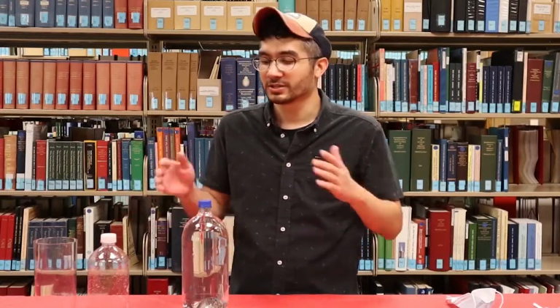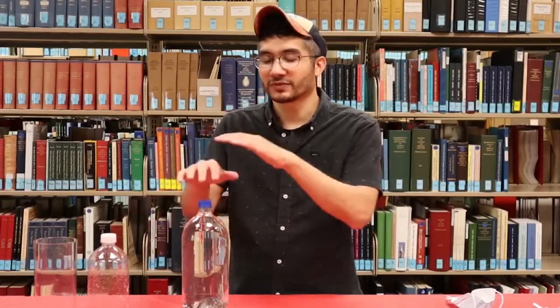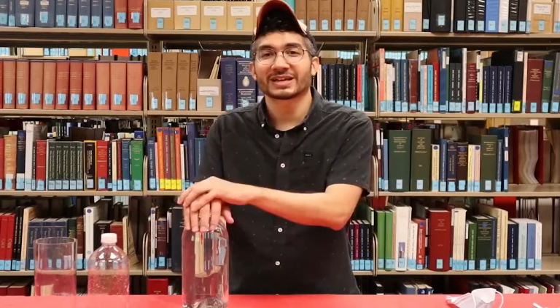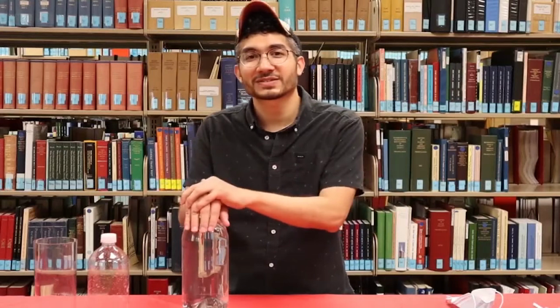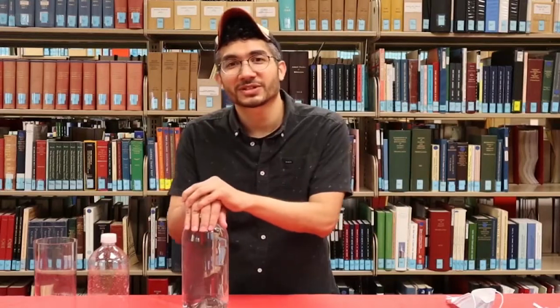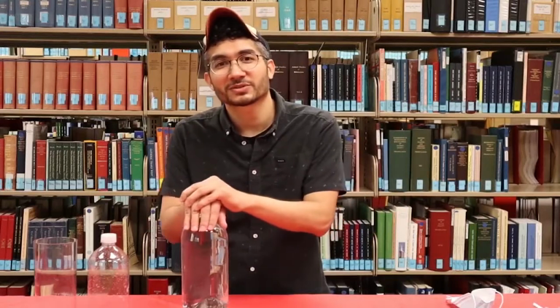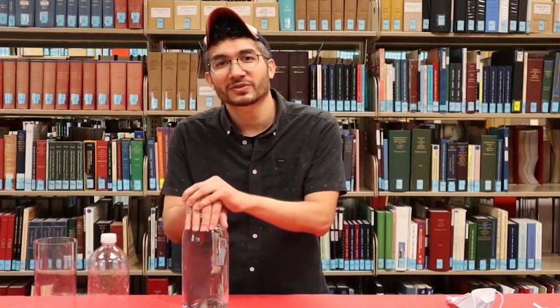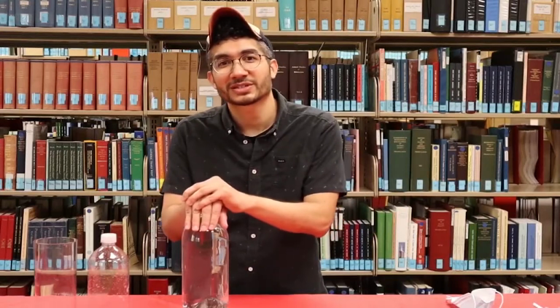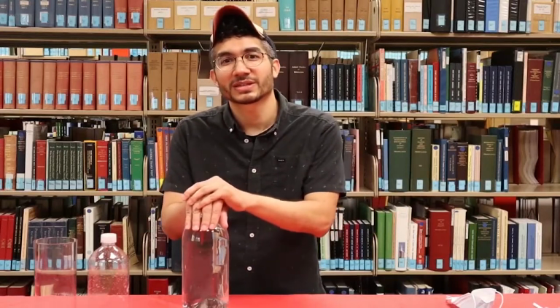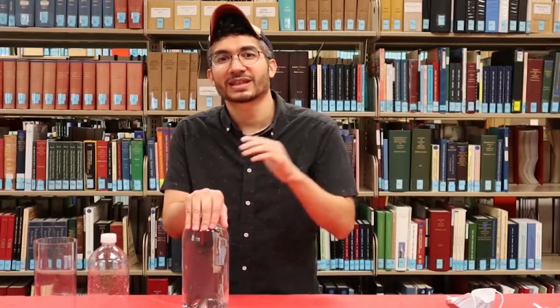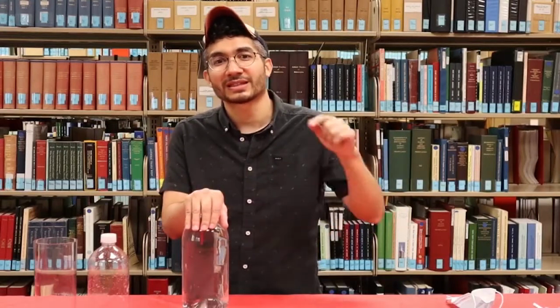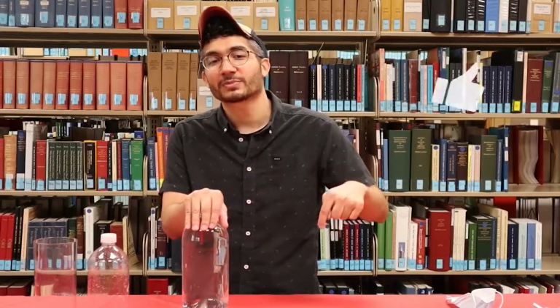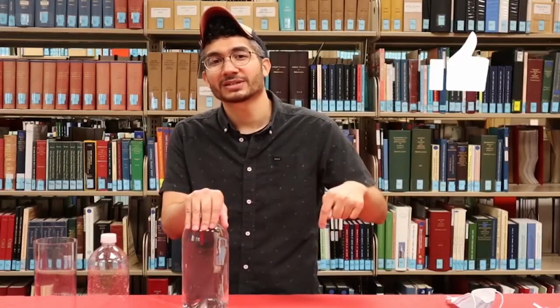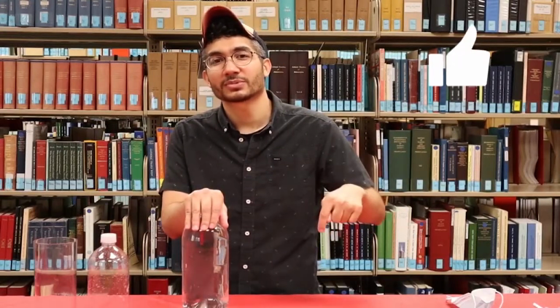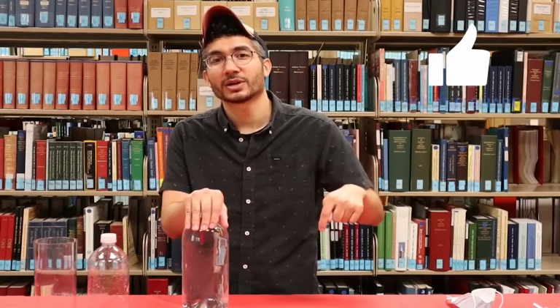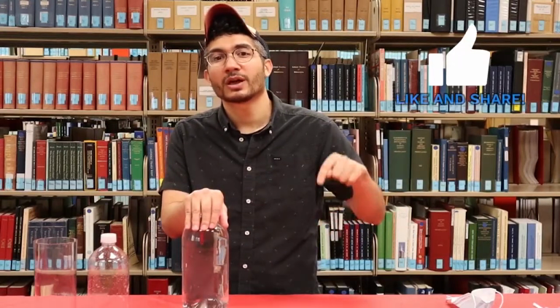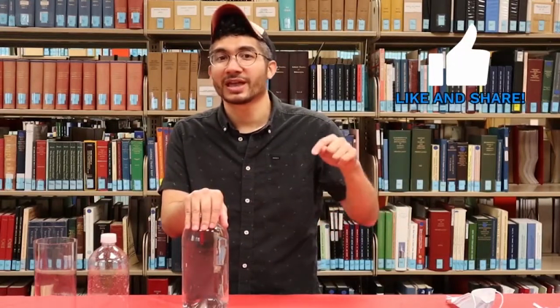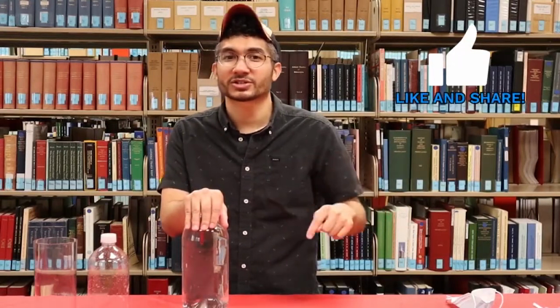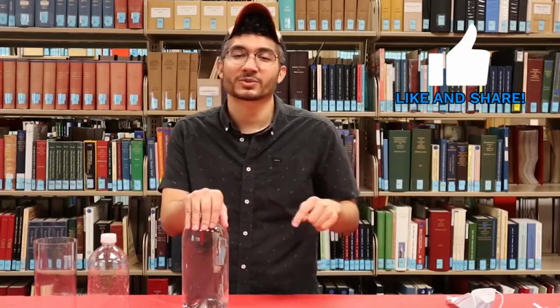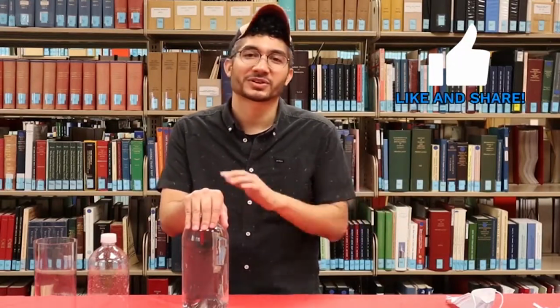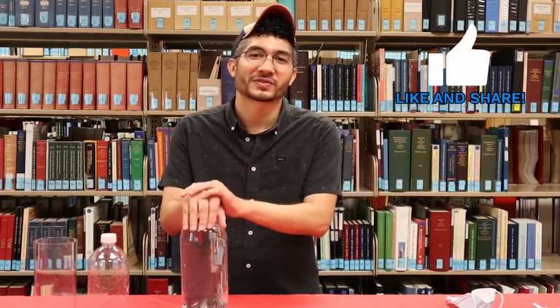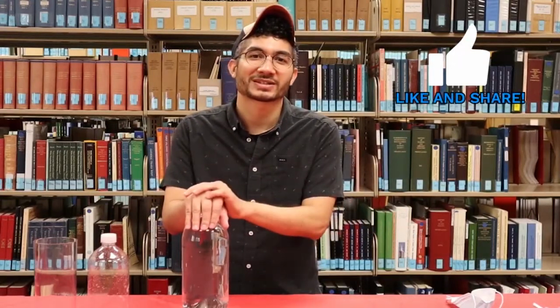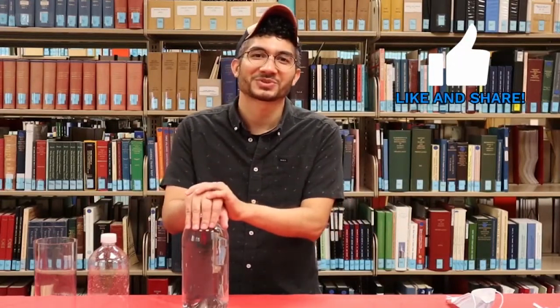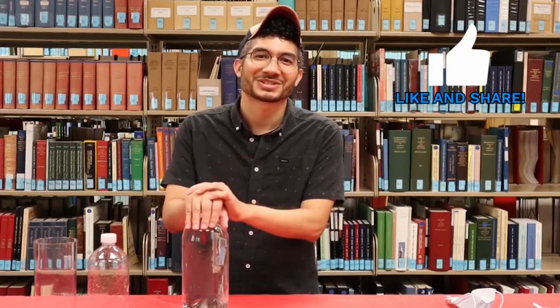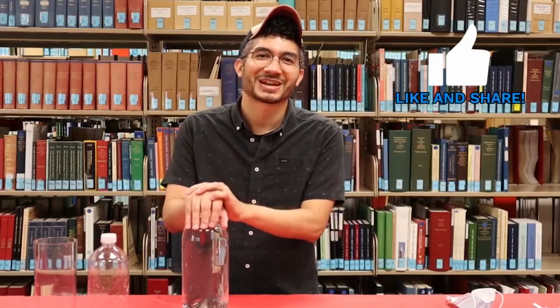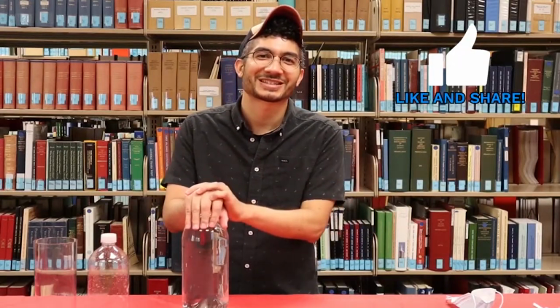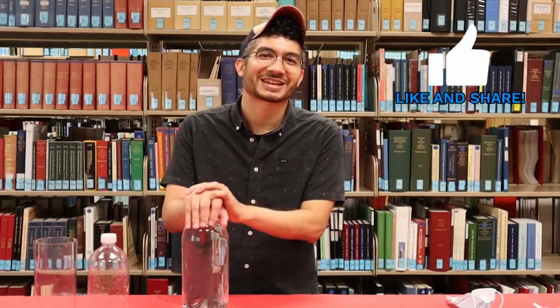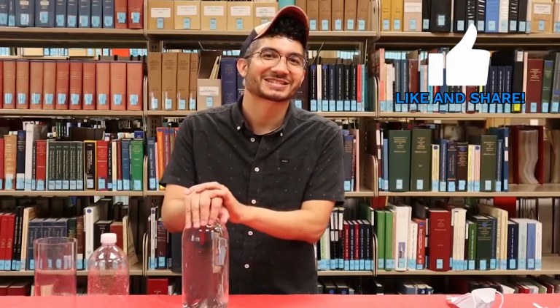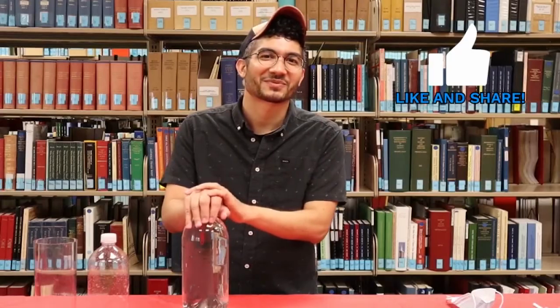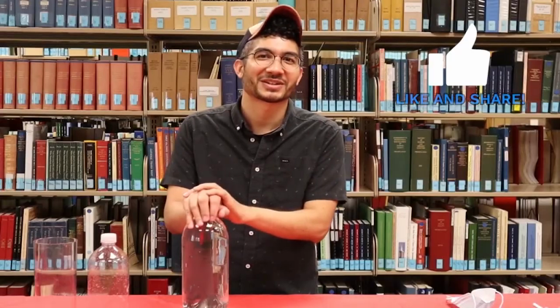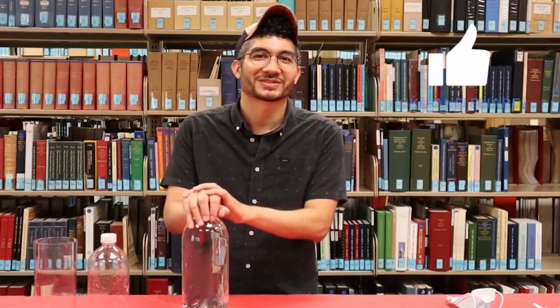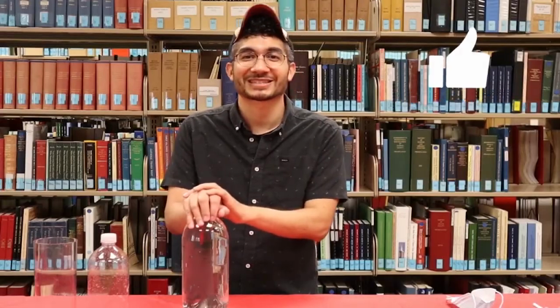So if you like this video, don't forget to hit that like button down below and share it with all your friends. We'll see you guys in the next STEM video. Thanks.